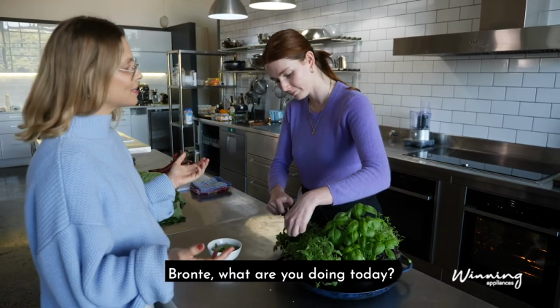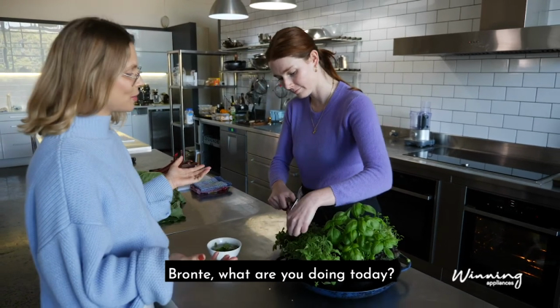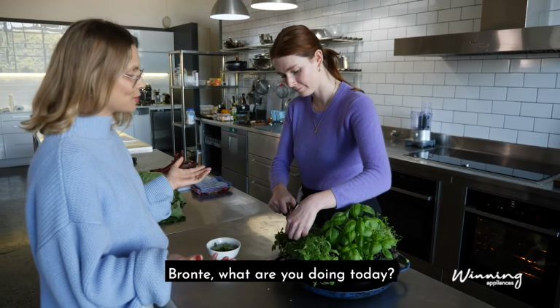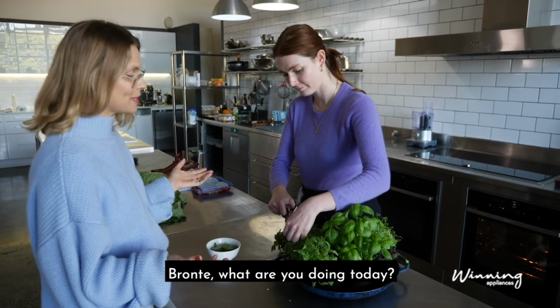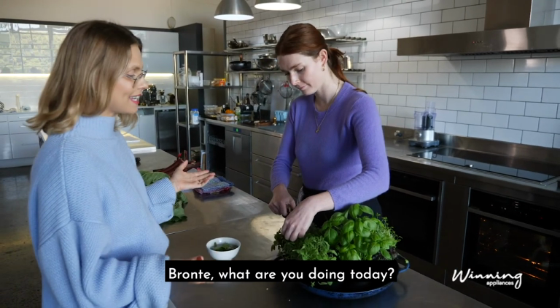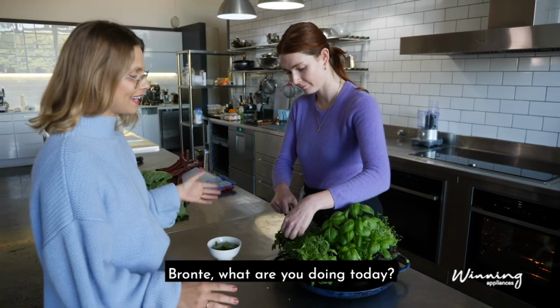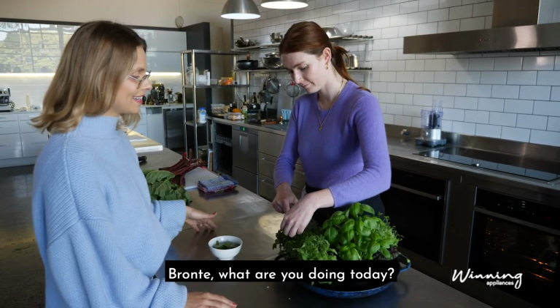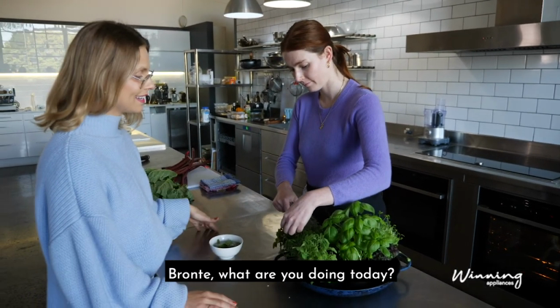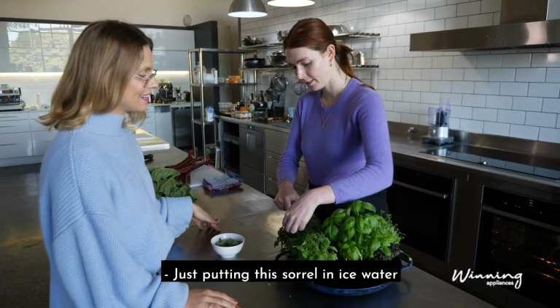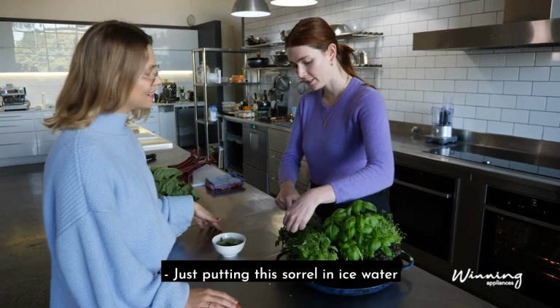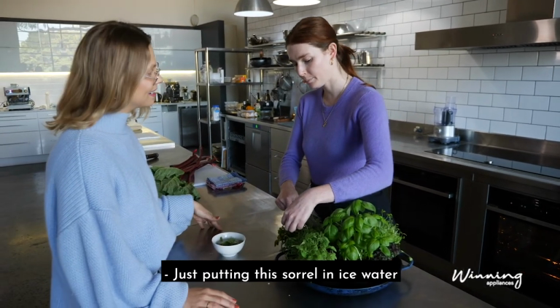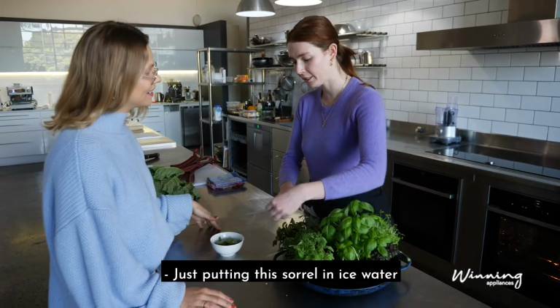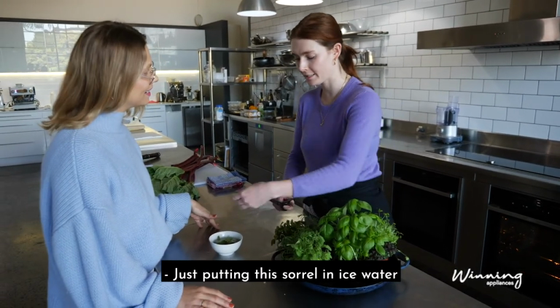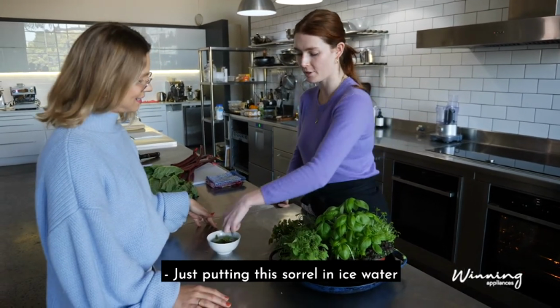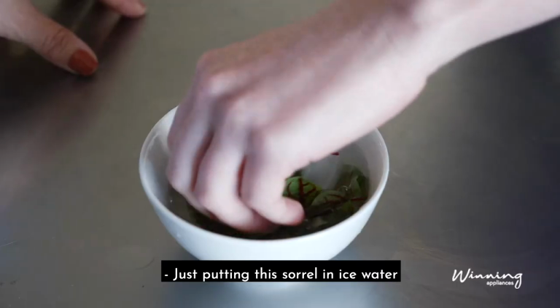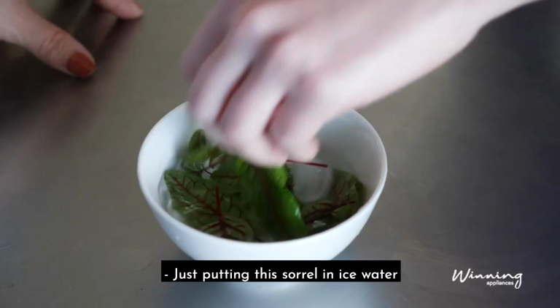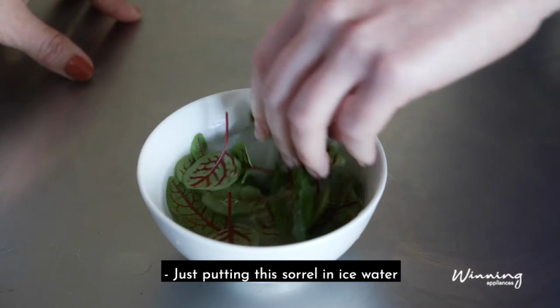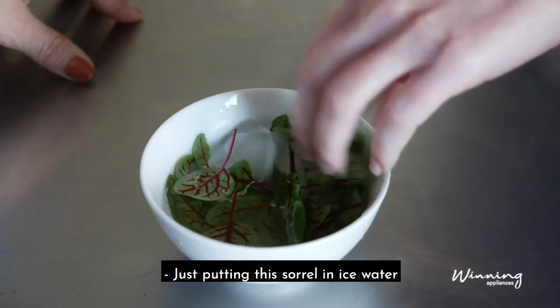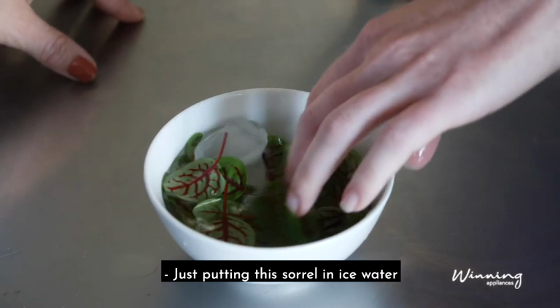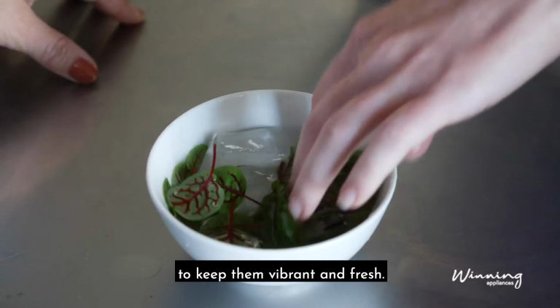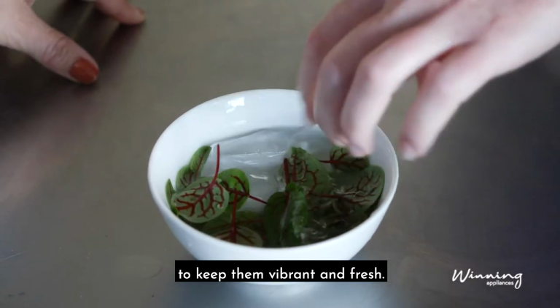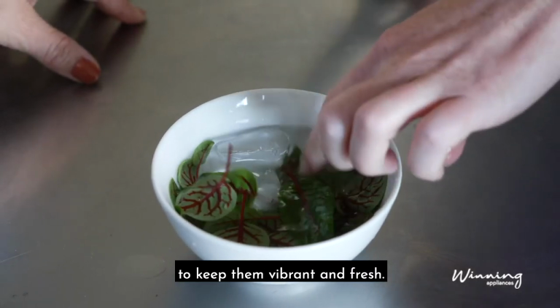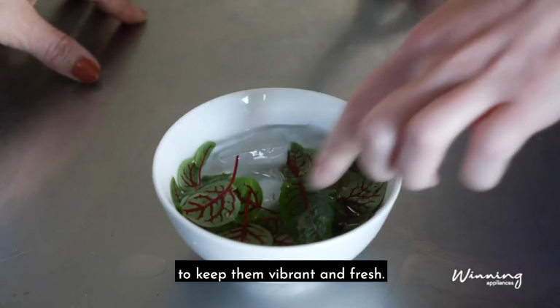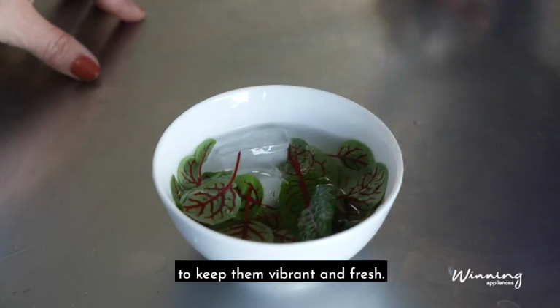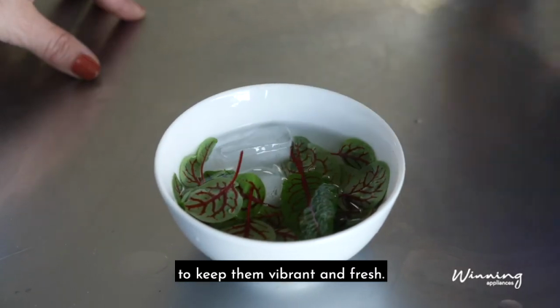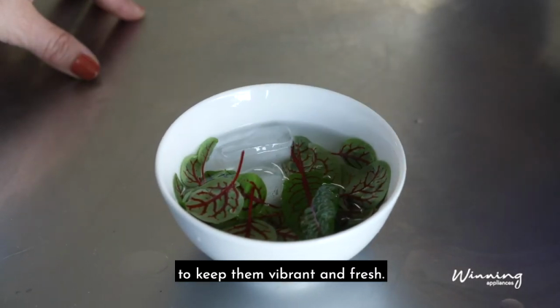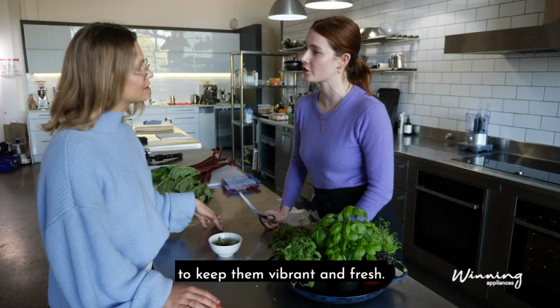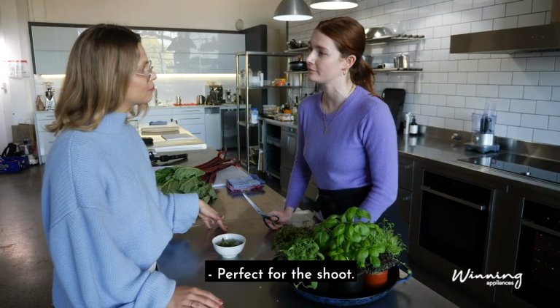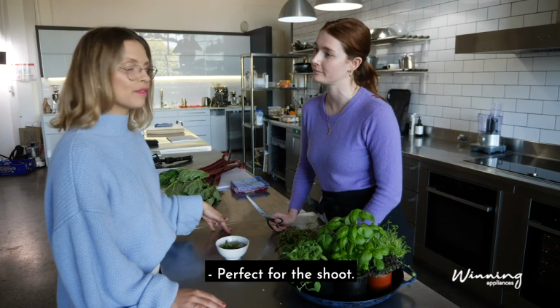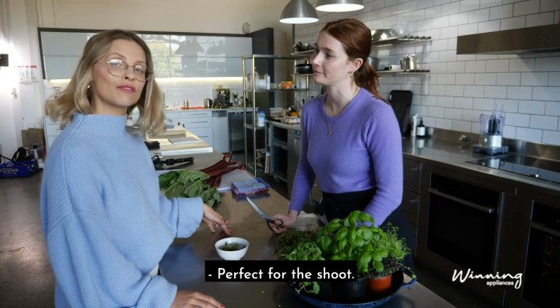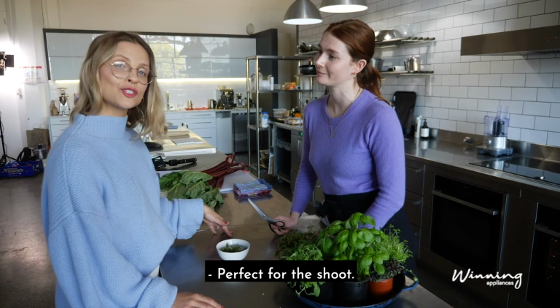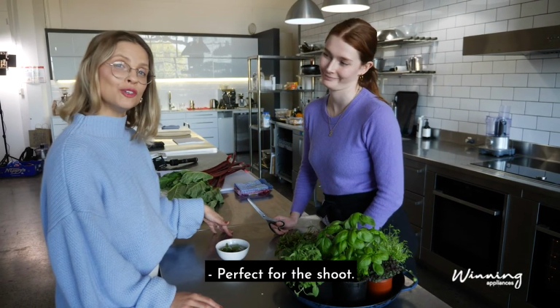Bronti, what are you doing today? Just putting this sorrel in ice water to keep them vibrant and fresh — perfect for the shoot.